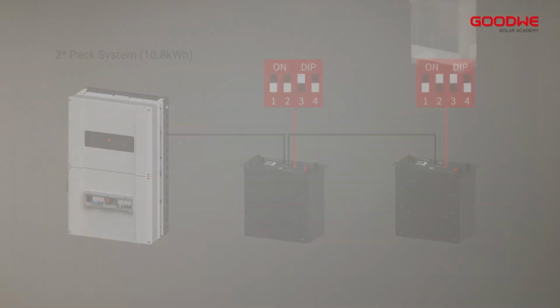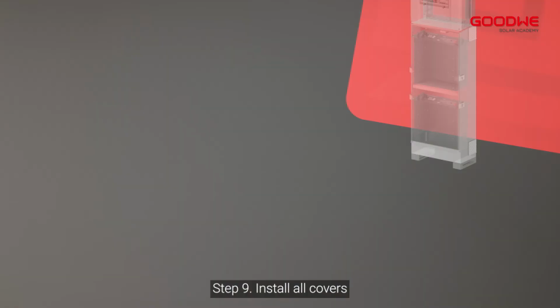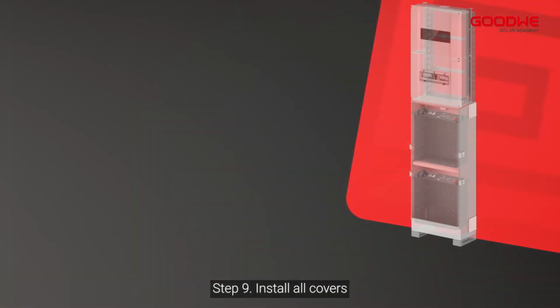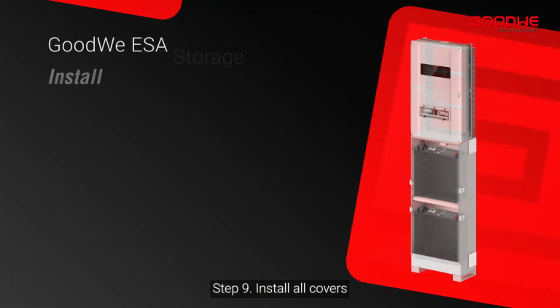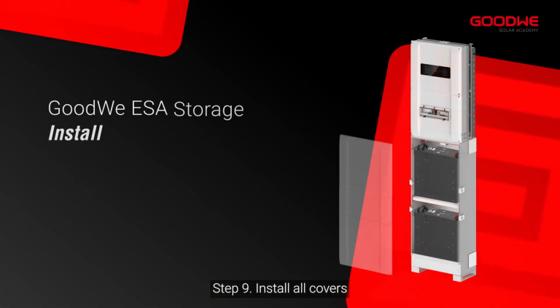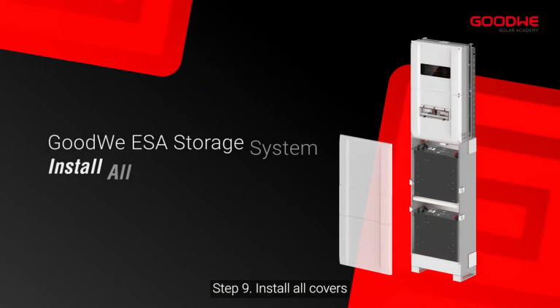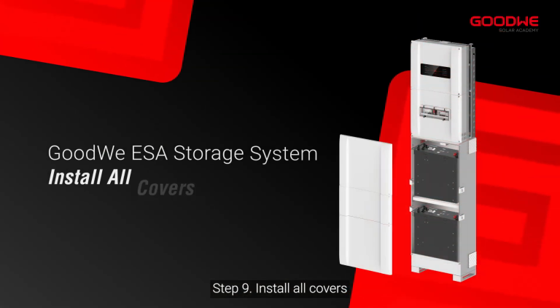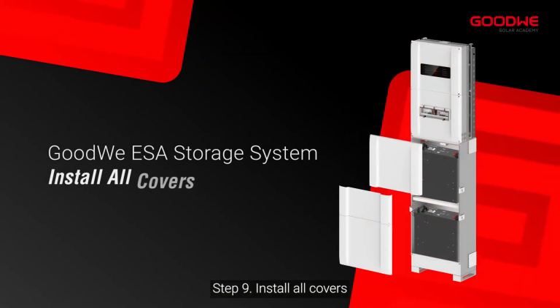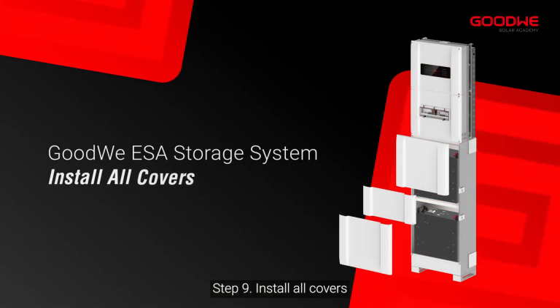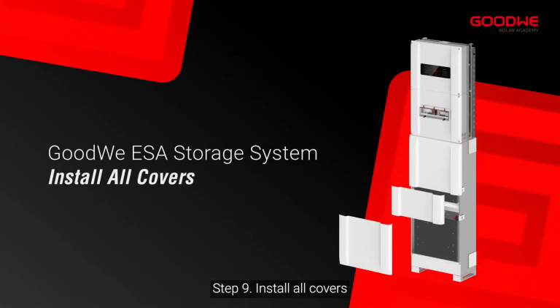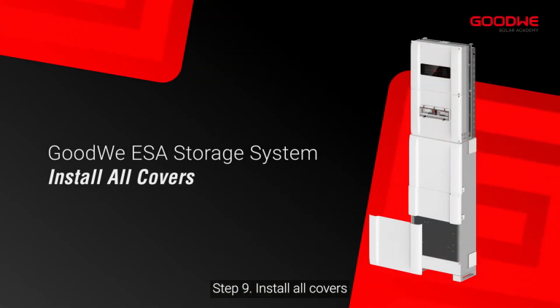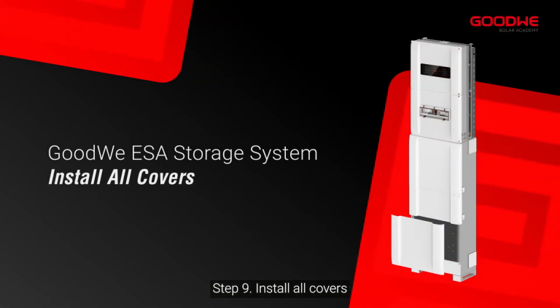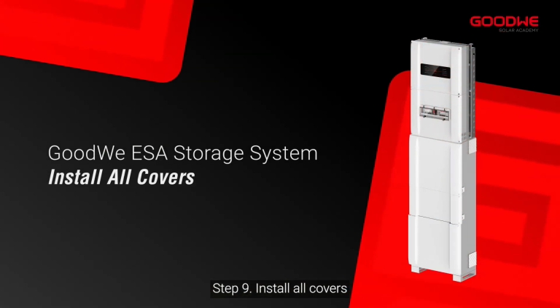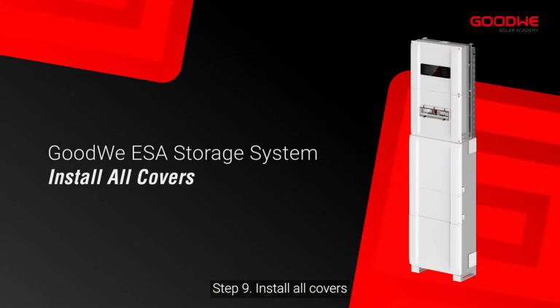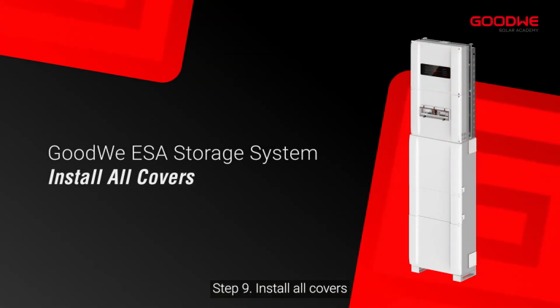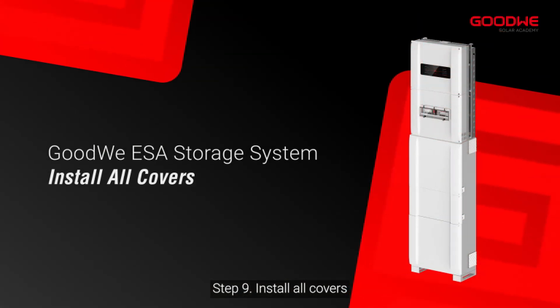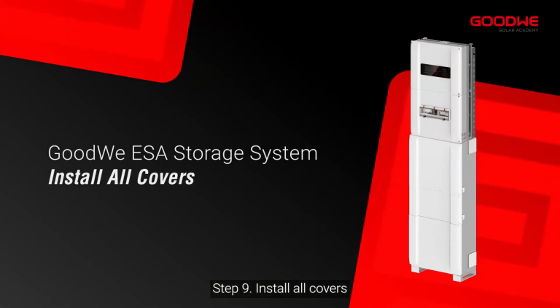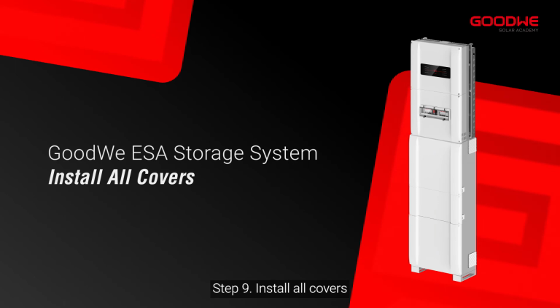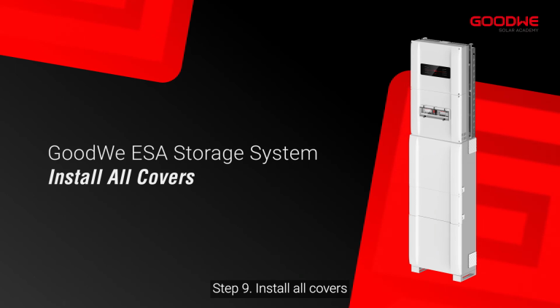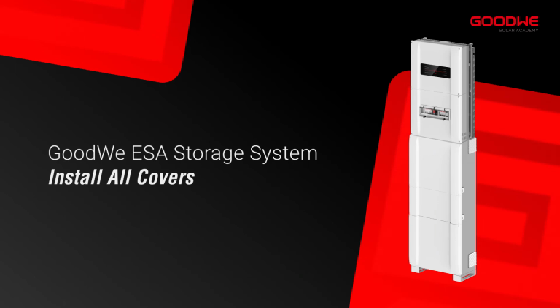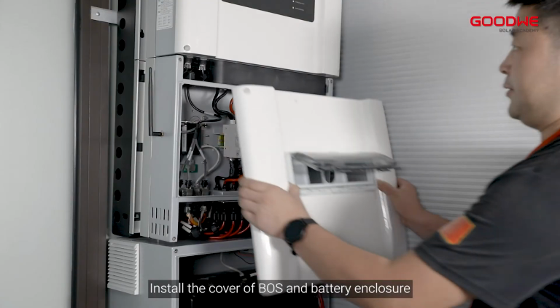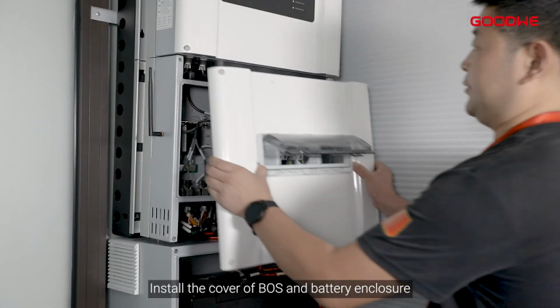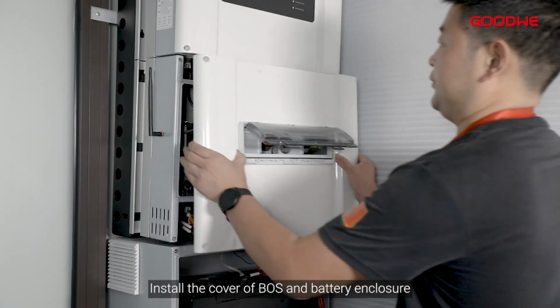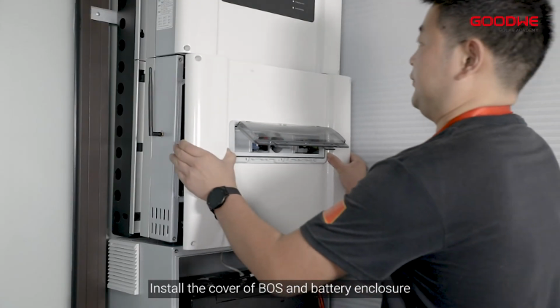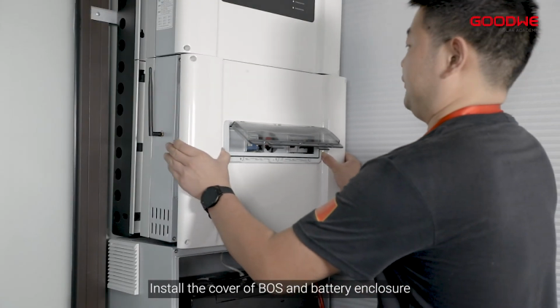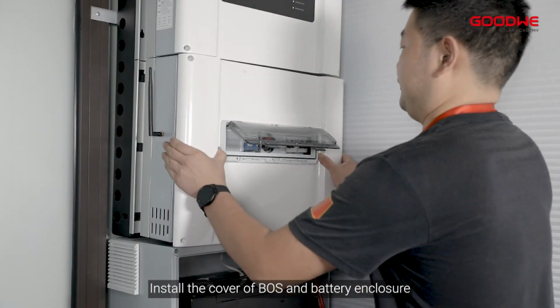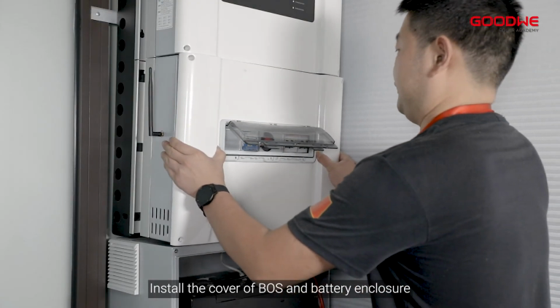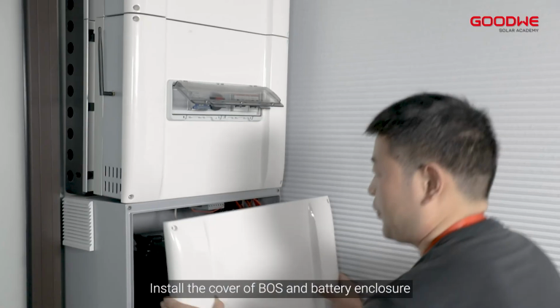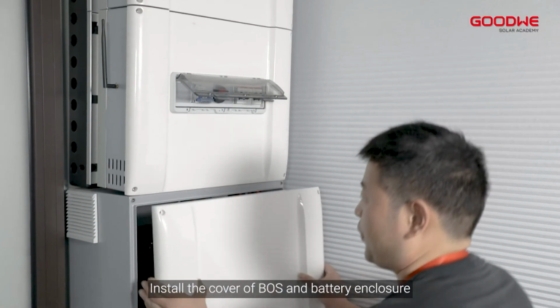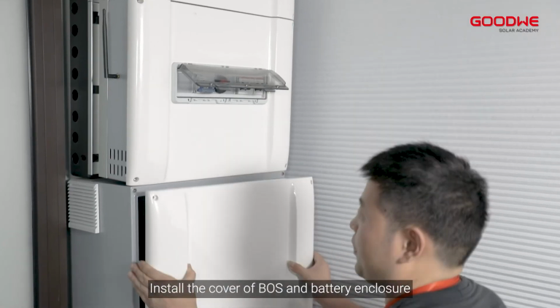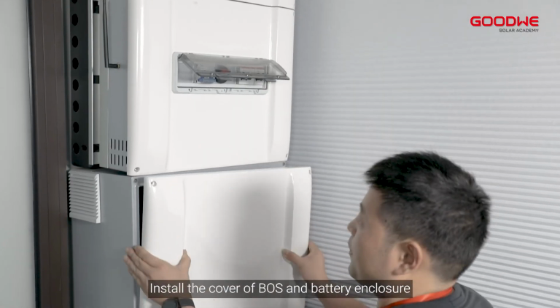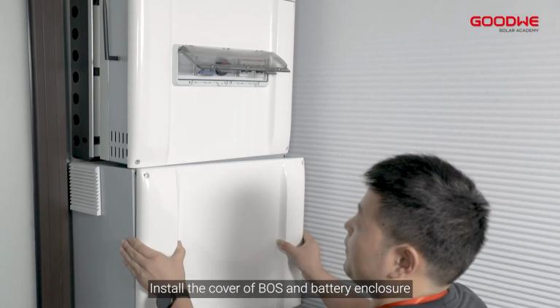Step 9: Install all covers. Install the cover of the boss and battery enclosure.